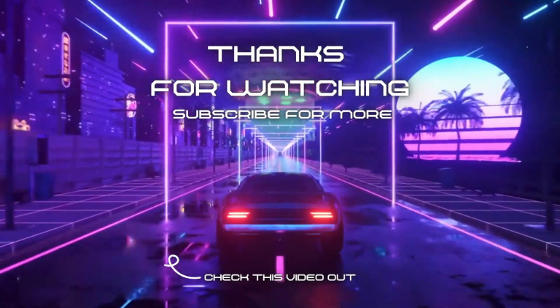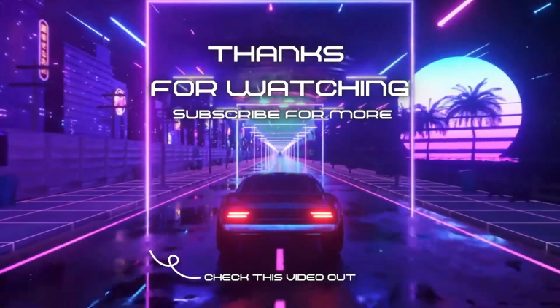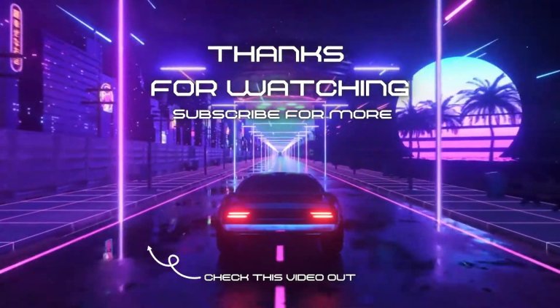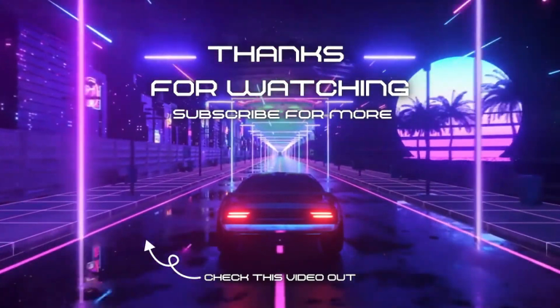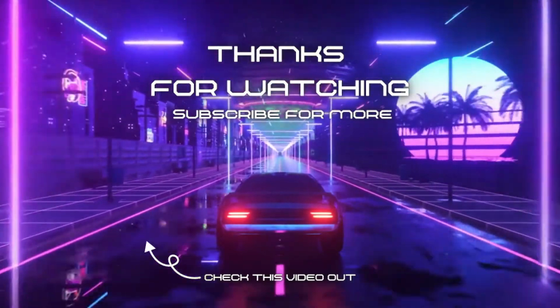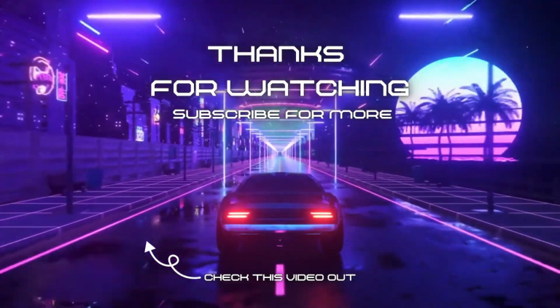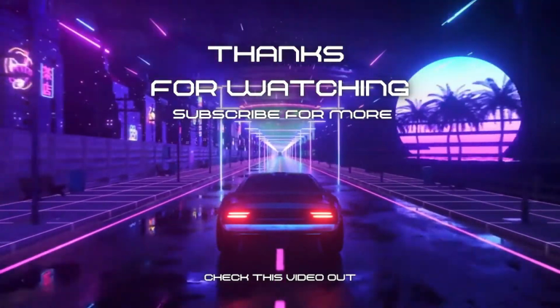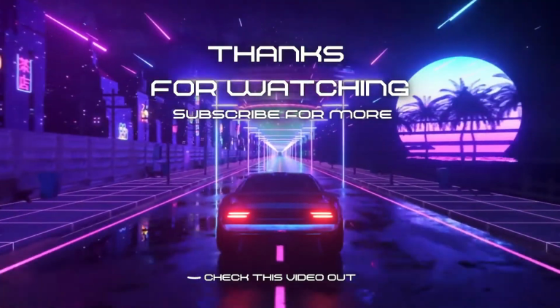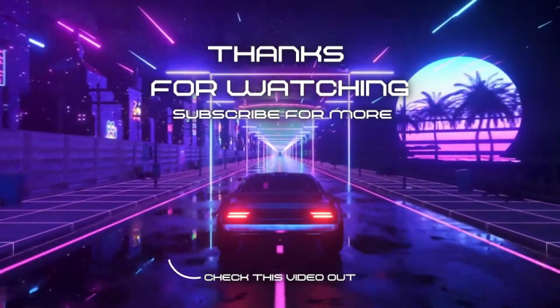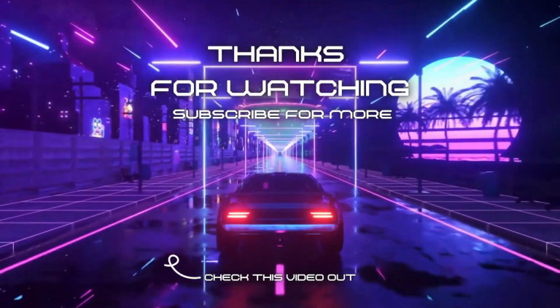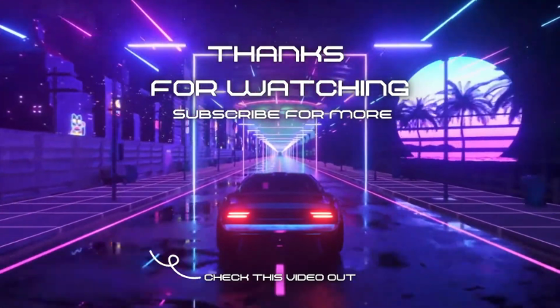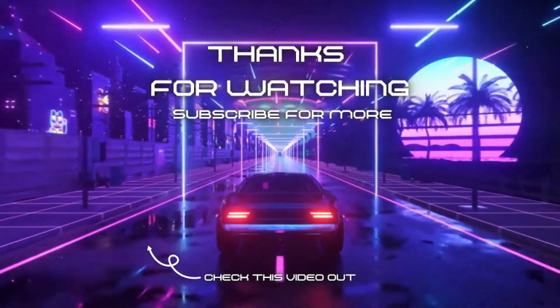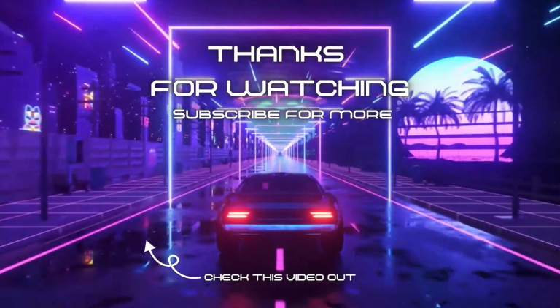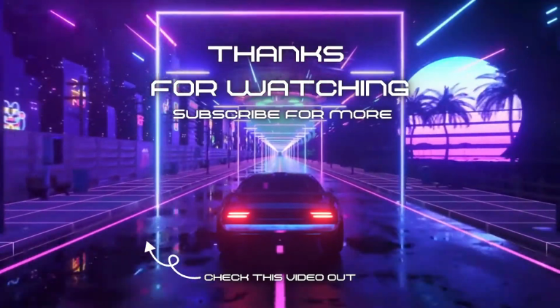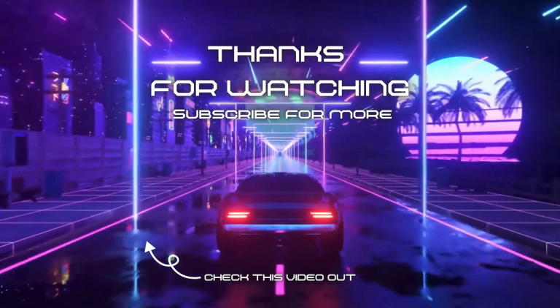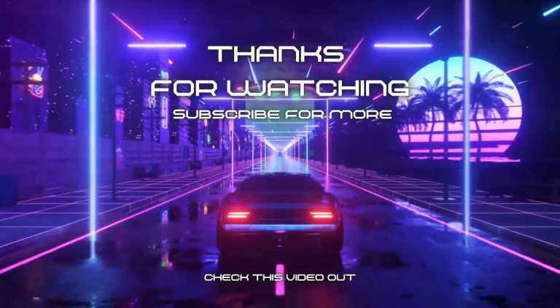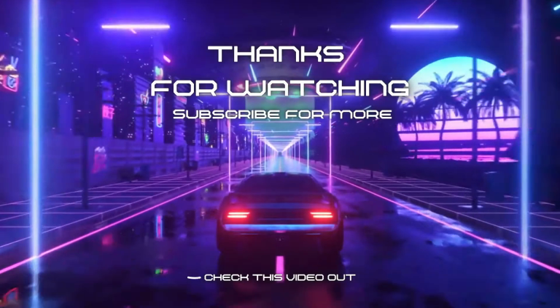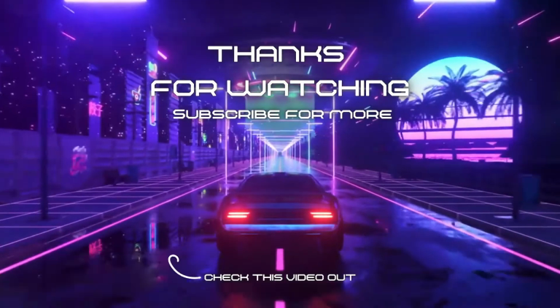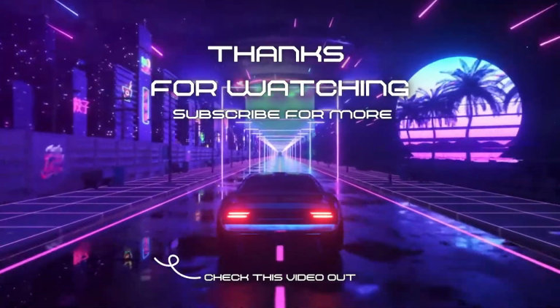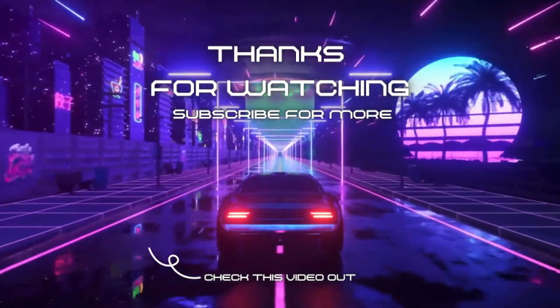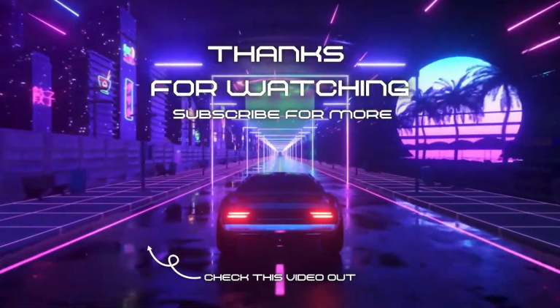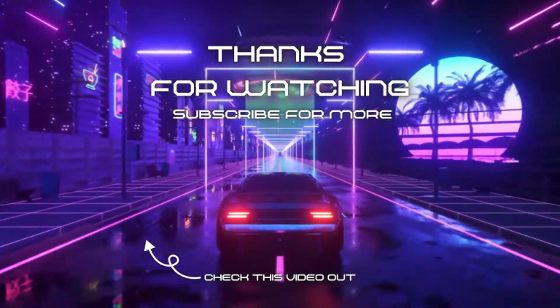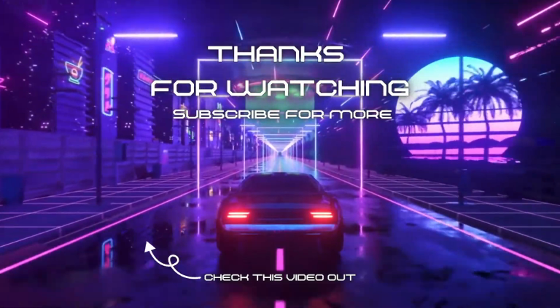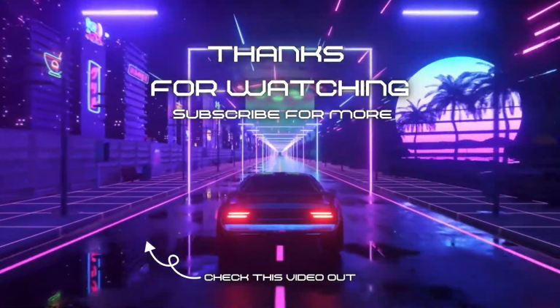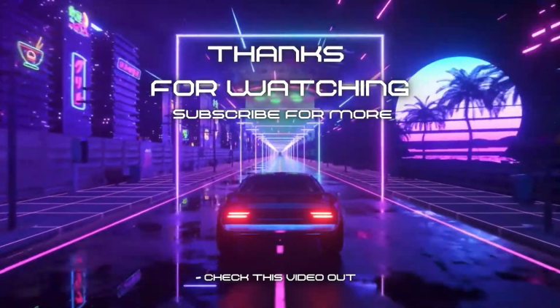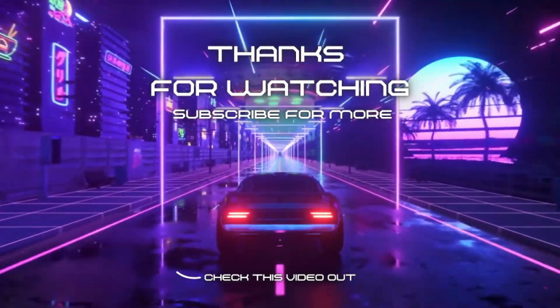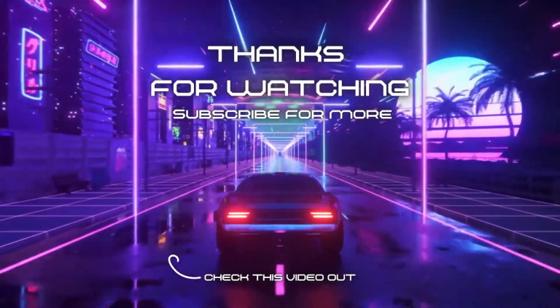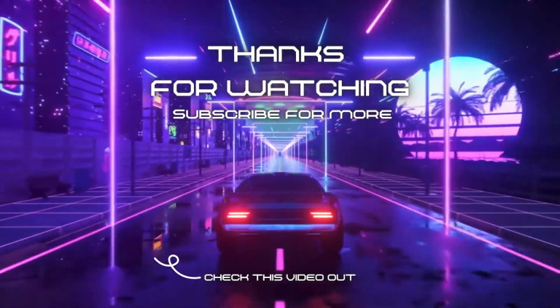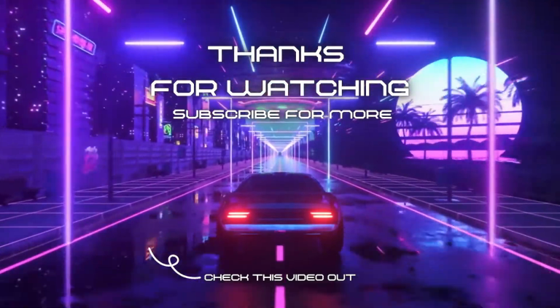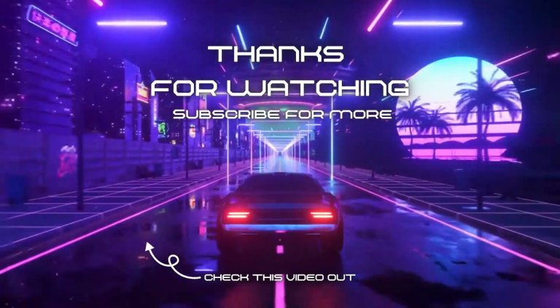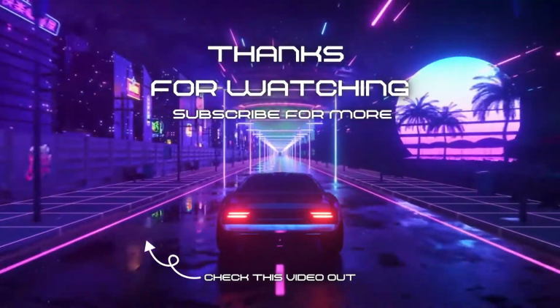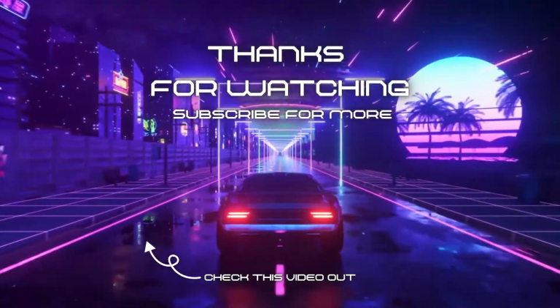Tune in for the next one while we continue this fix and flip. Don't forget to like, comment, and subscribe. Thanks for watching.